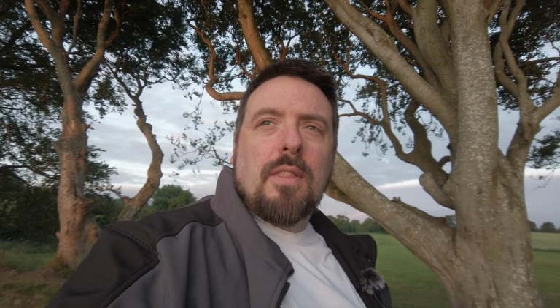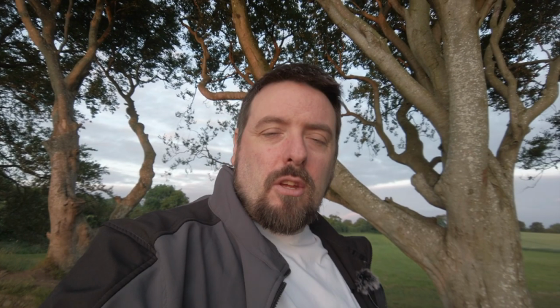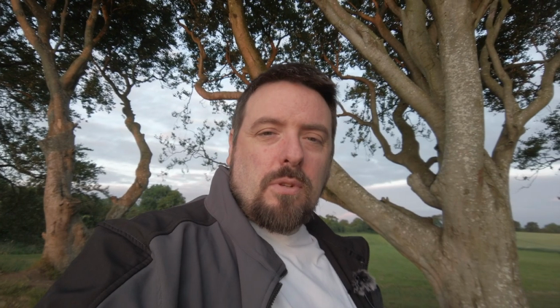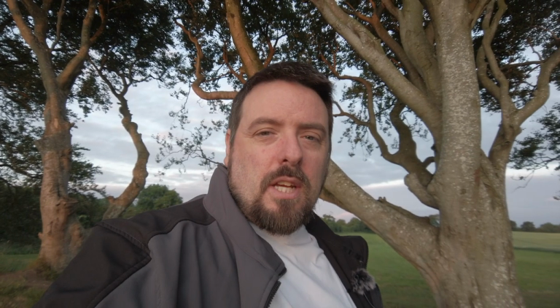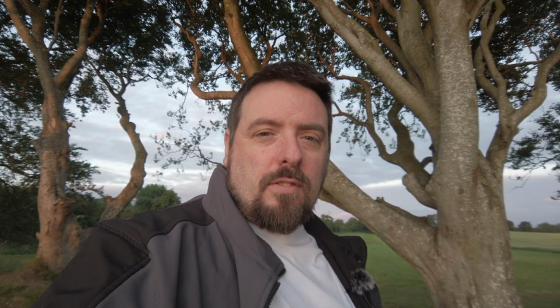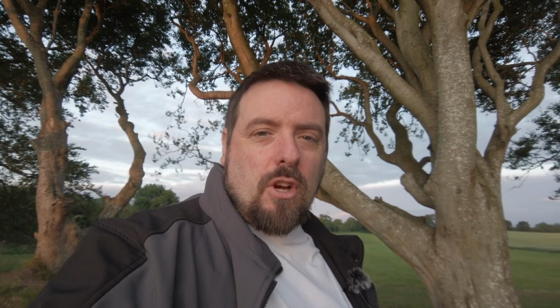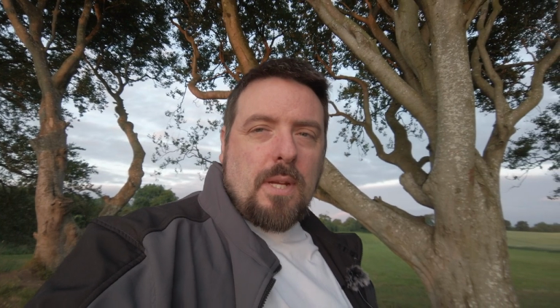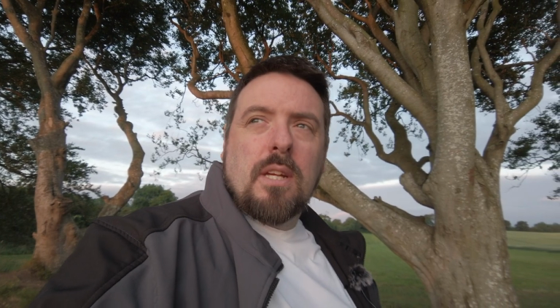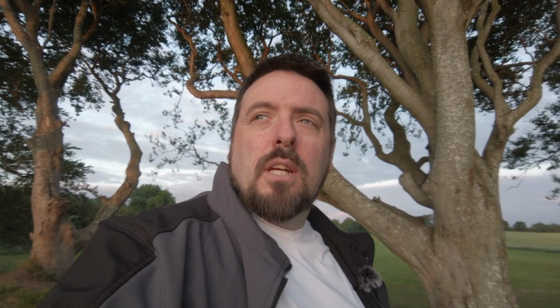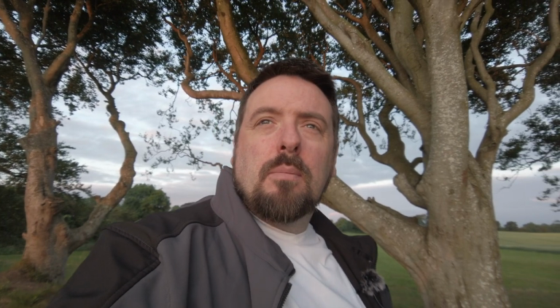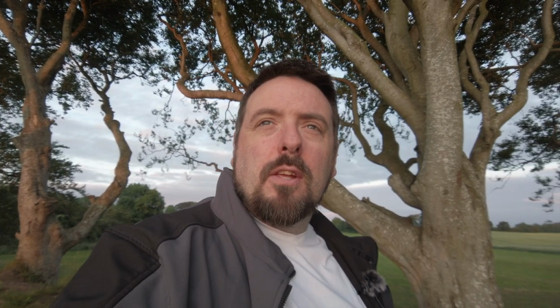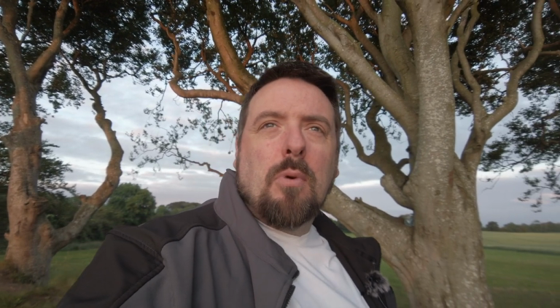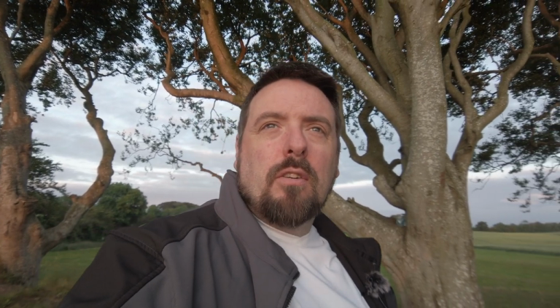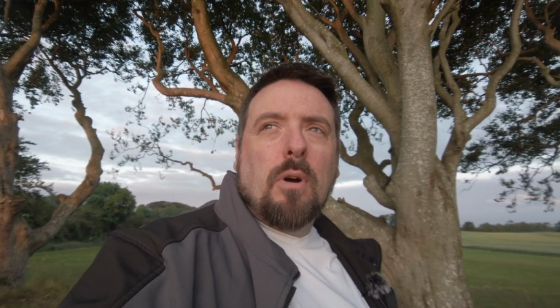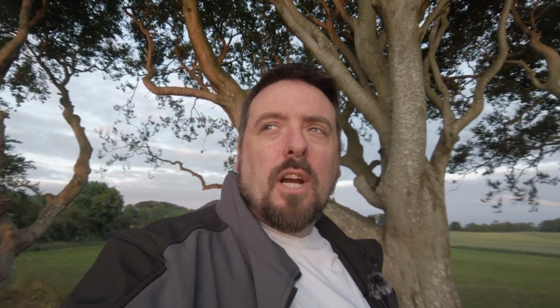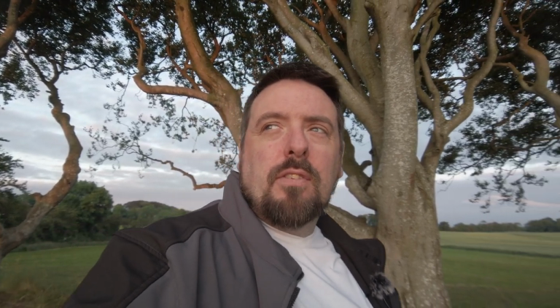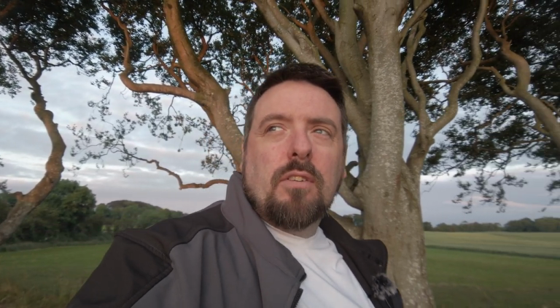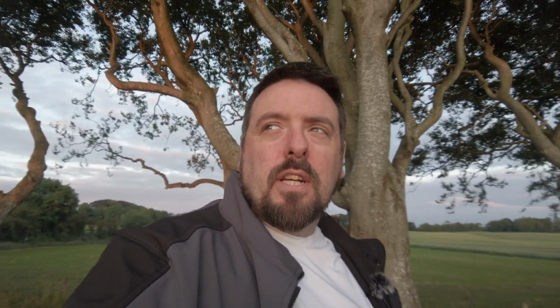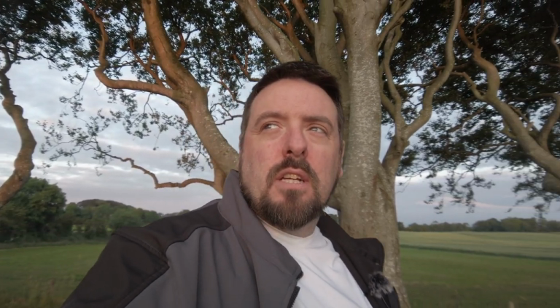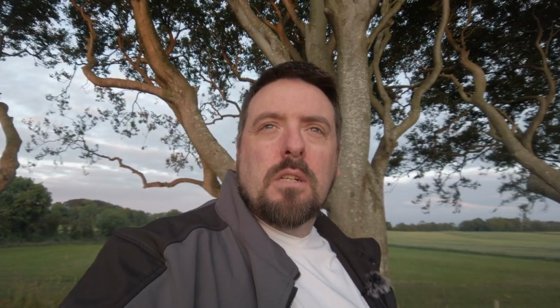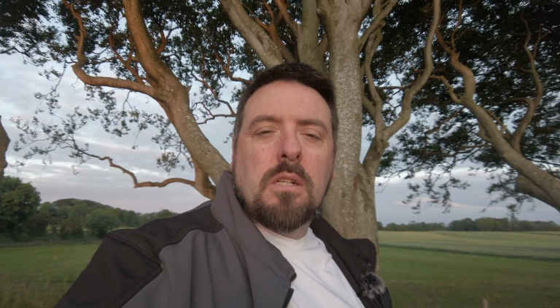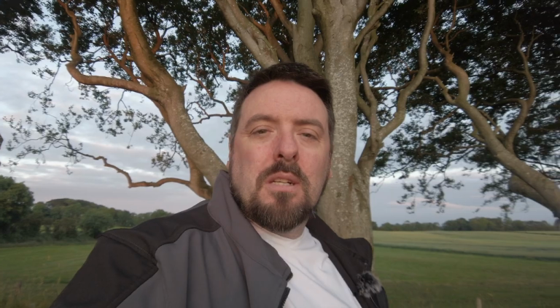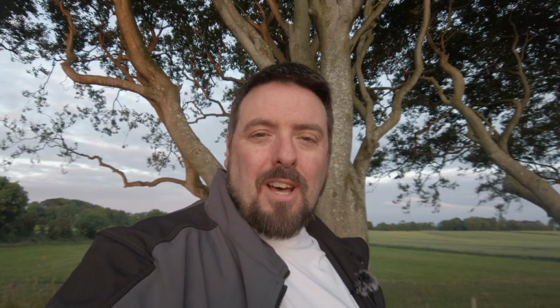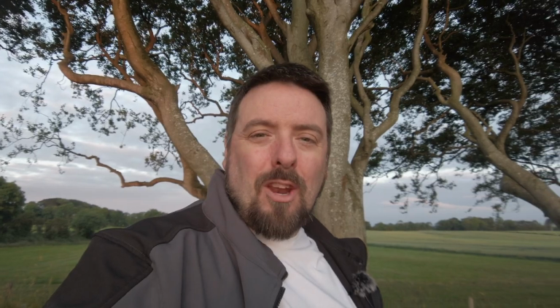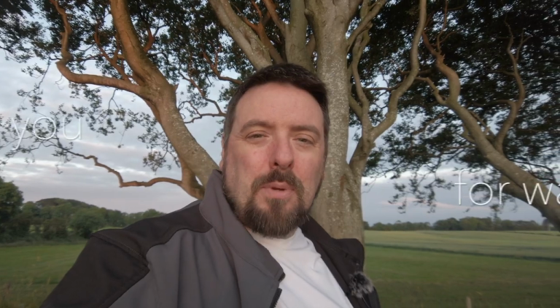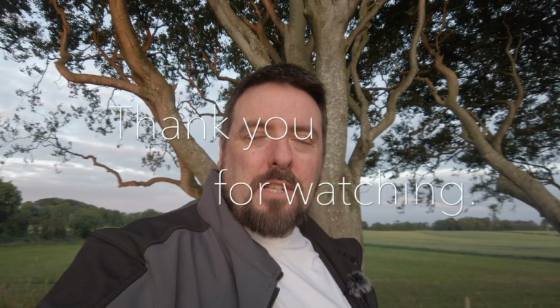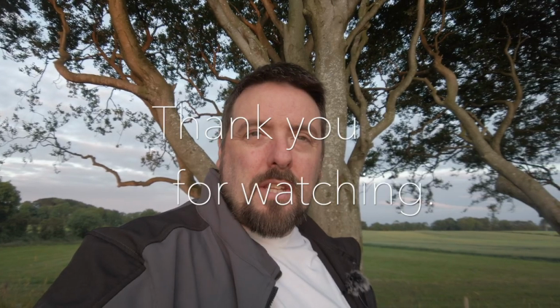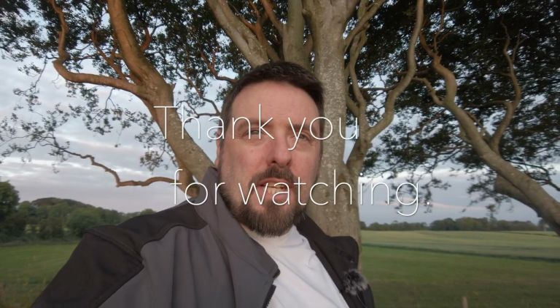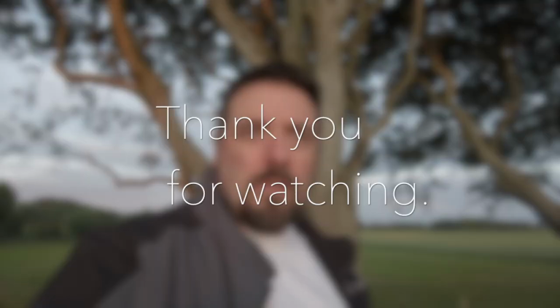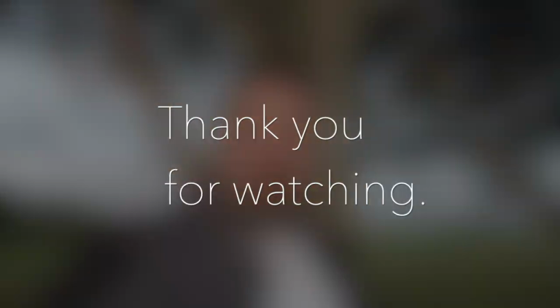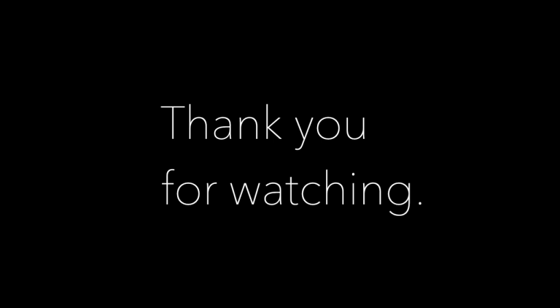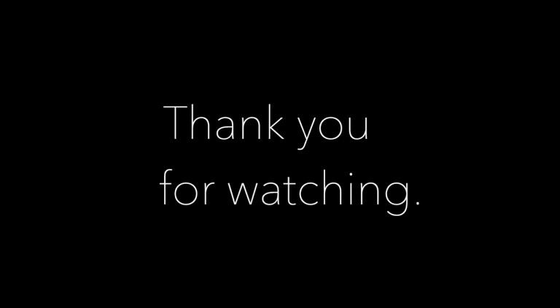Thank you once again for joining me. My name is Mark from Mark Type Photography, and I hope to catch you in the next one.